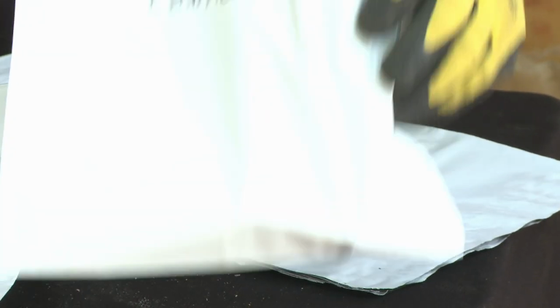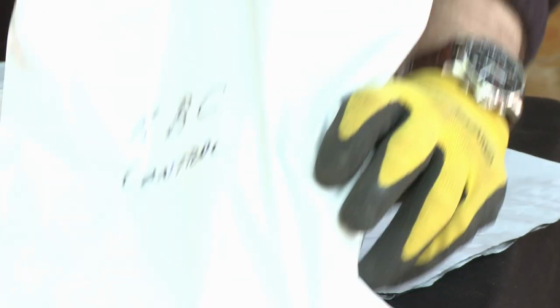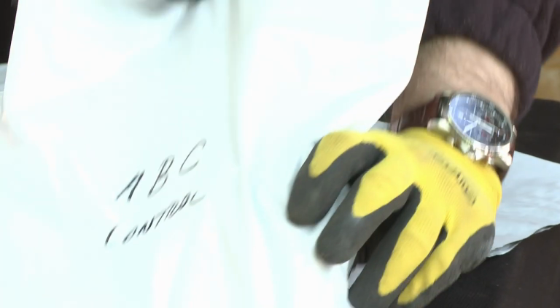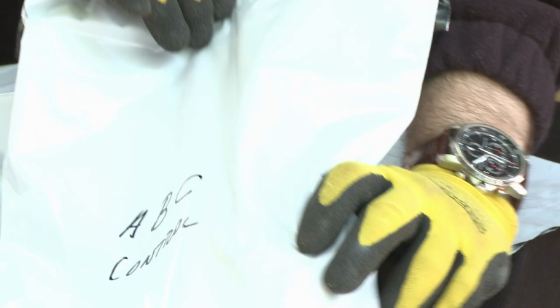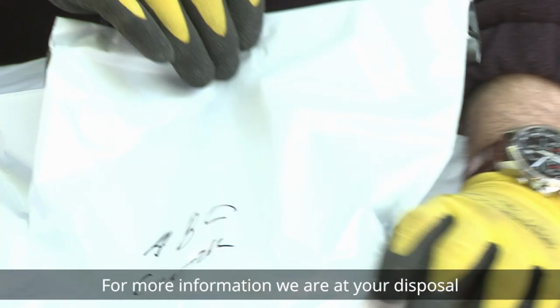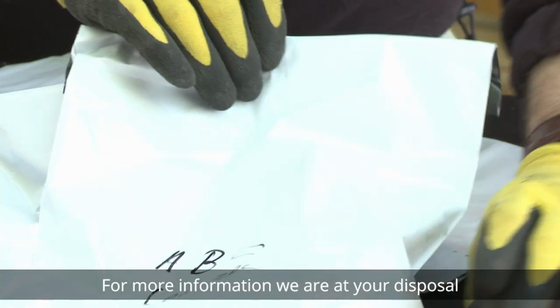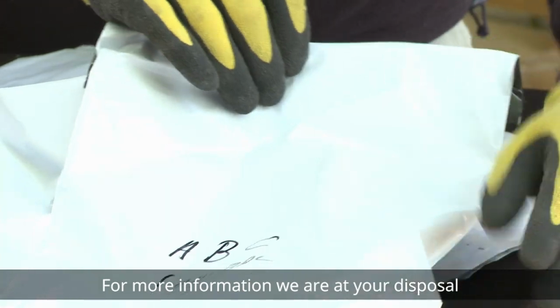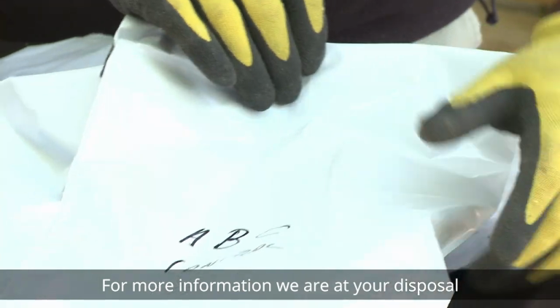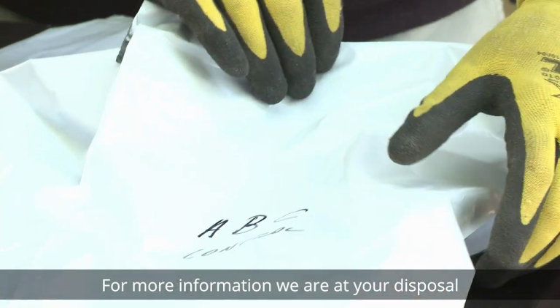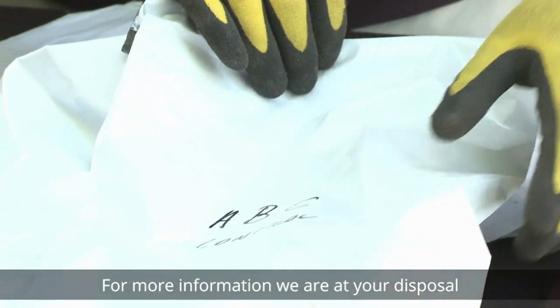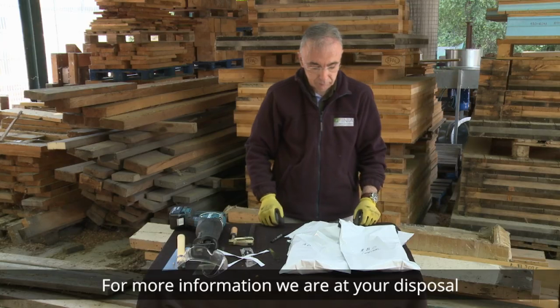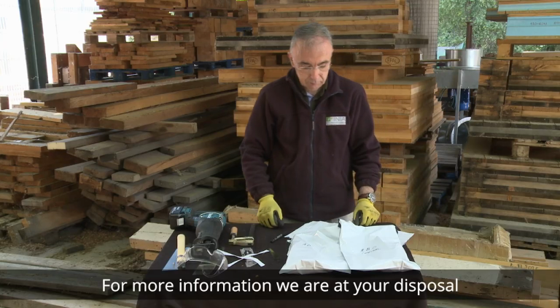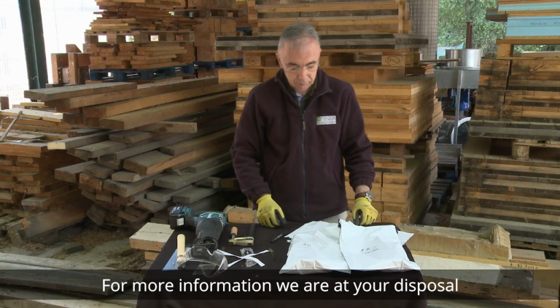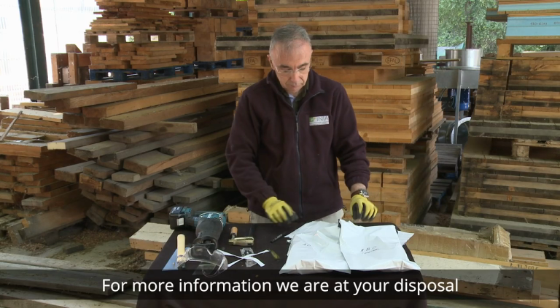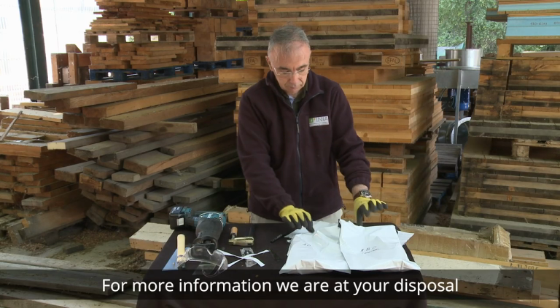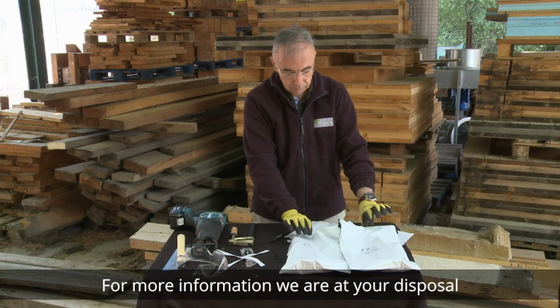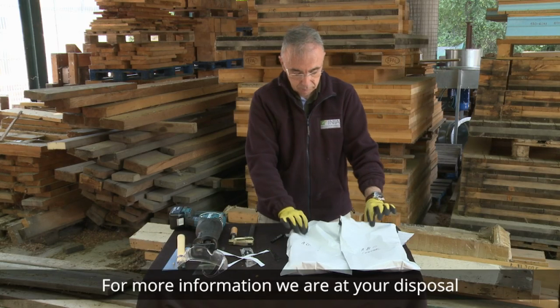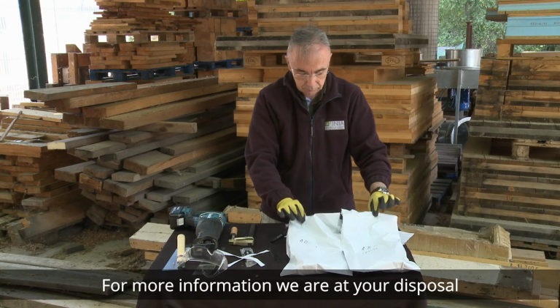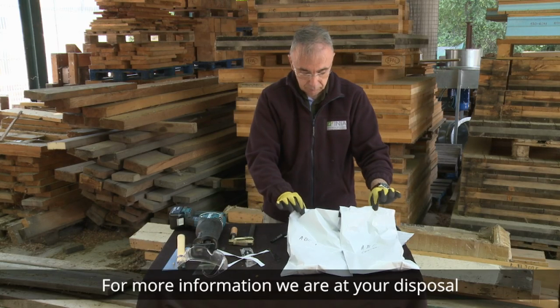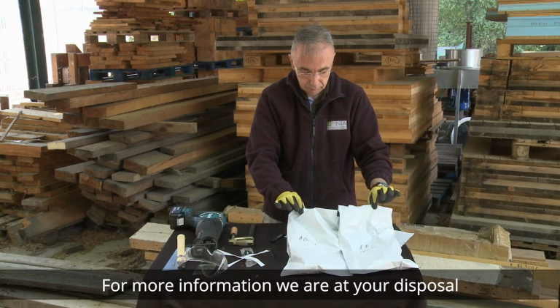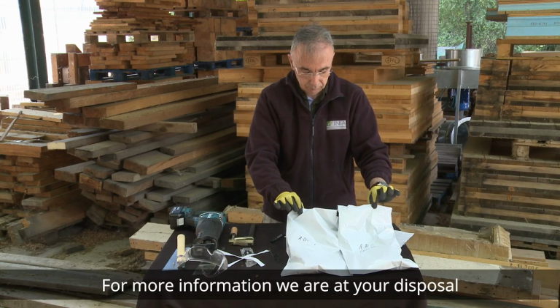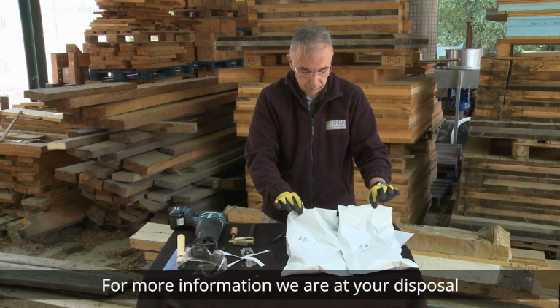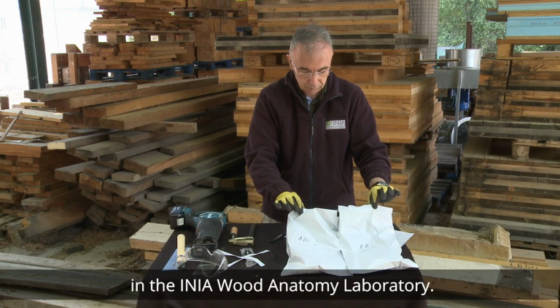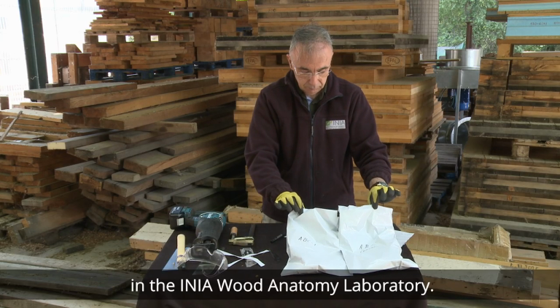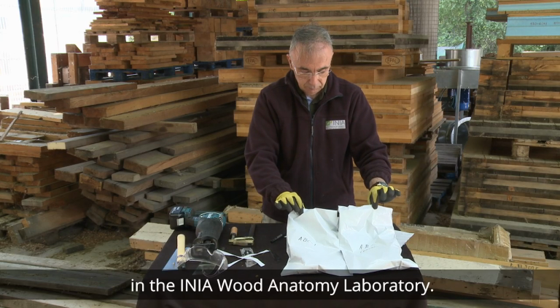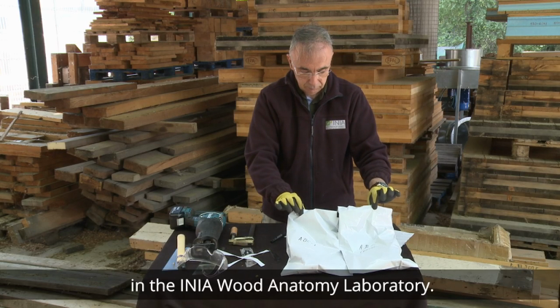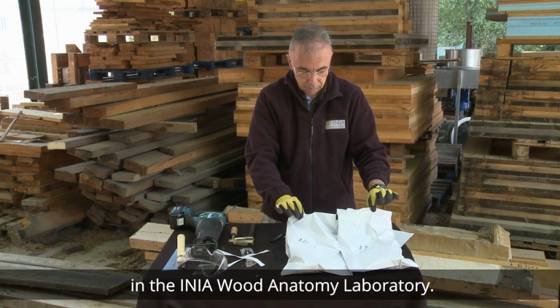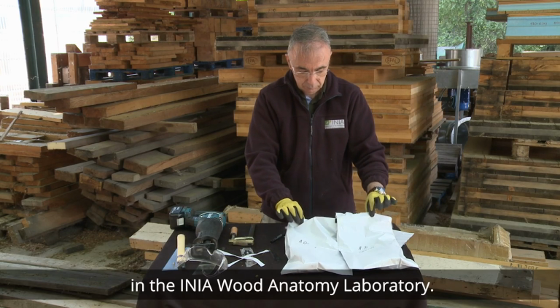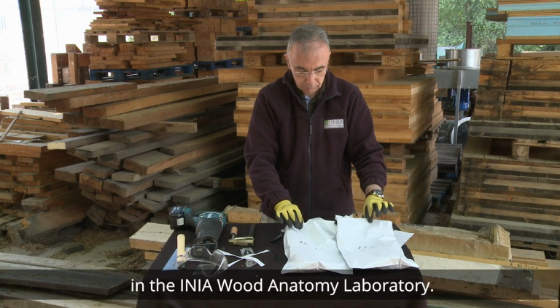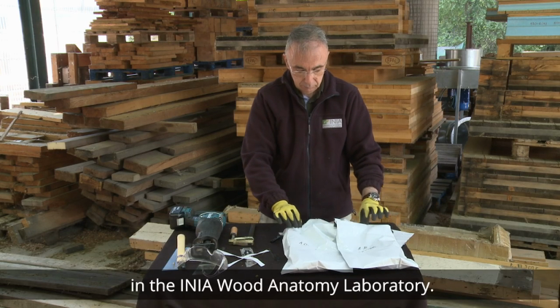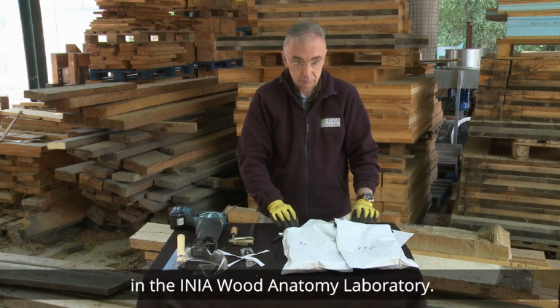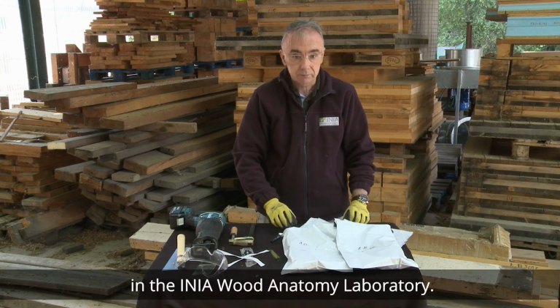For more information, we are at your disposal in the Aenea Wood Anatomy Laboratory.